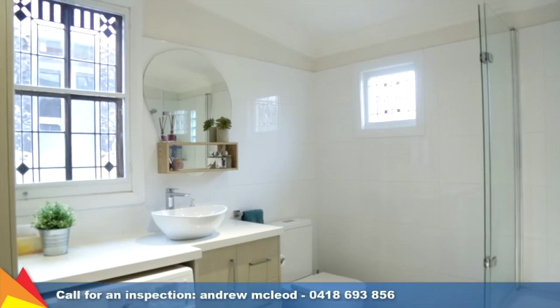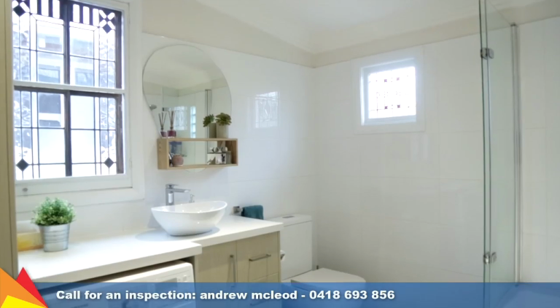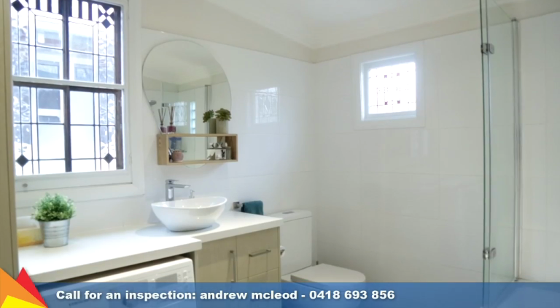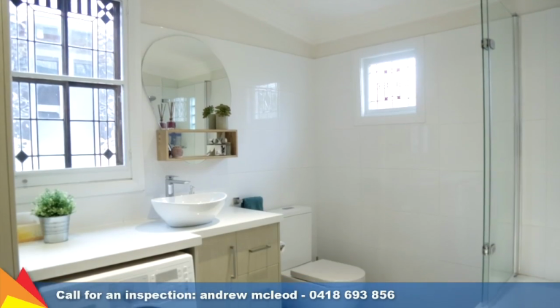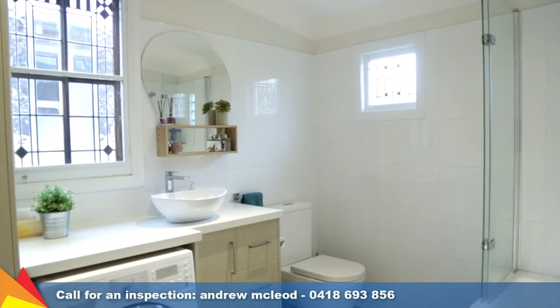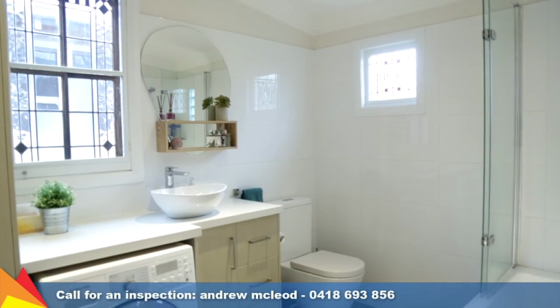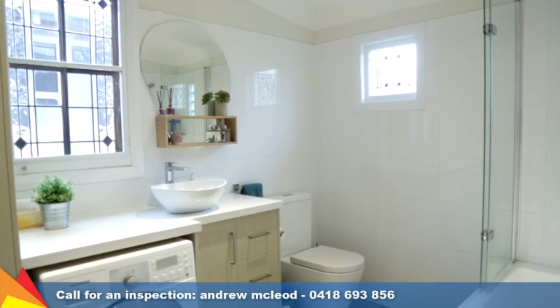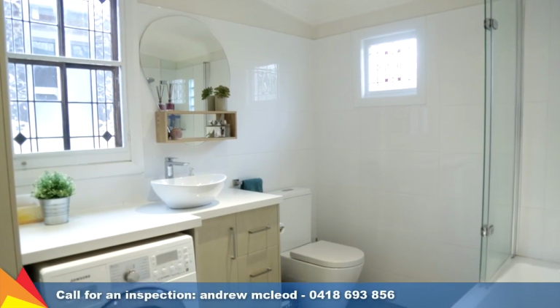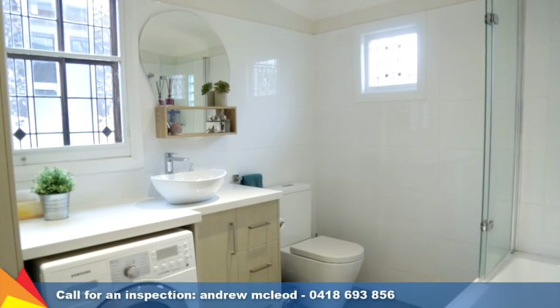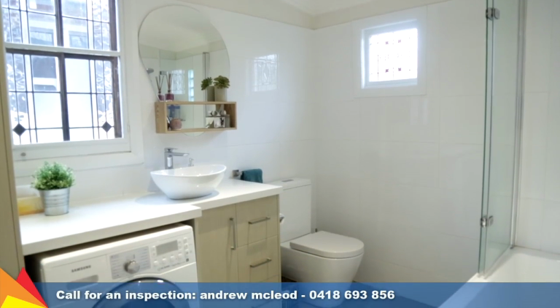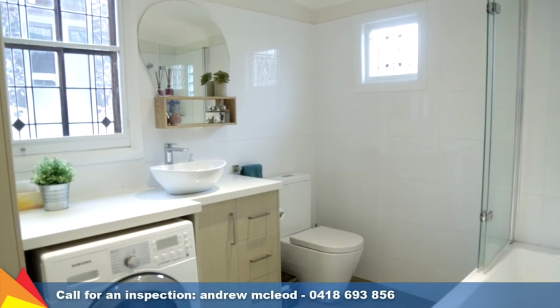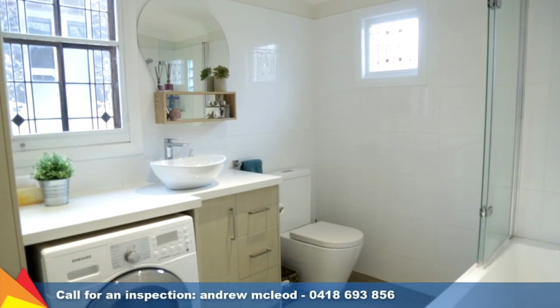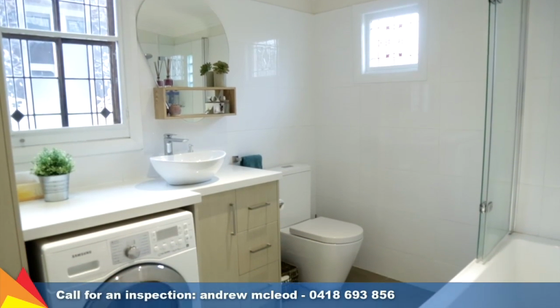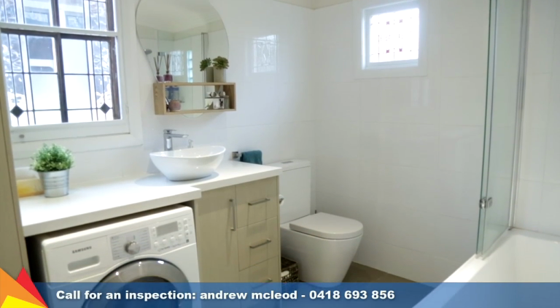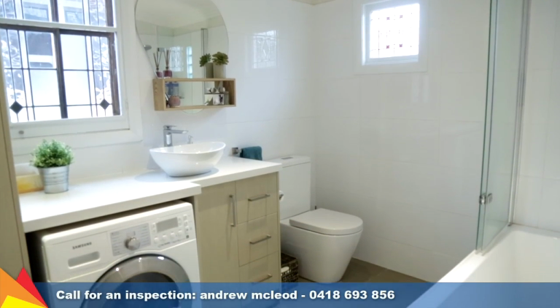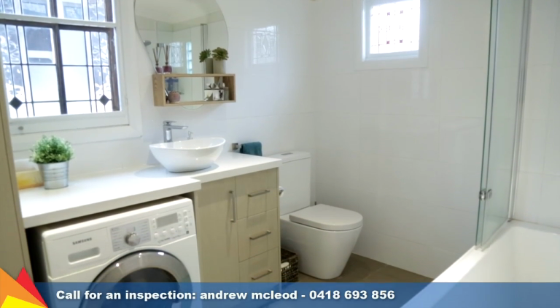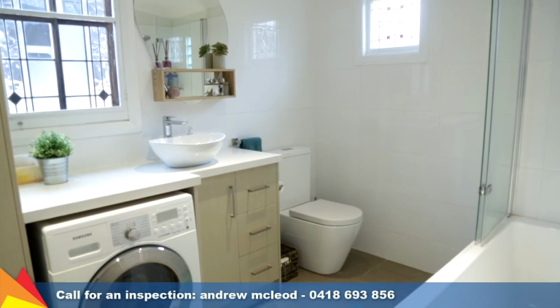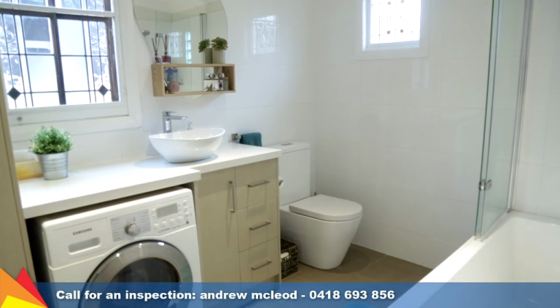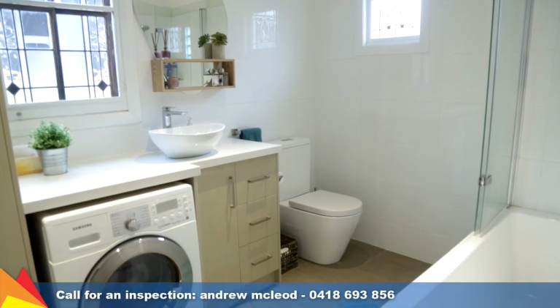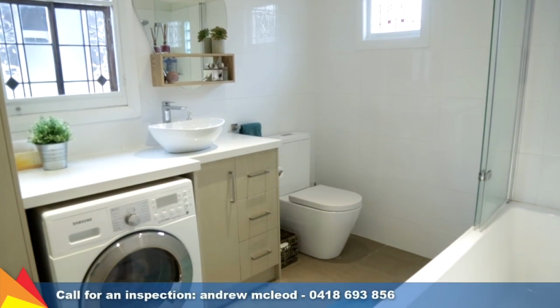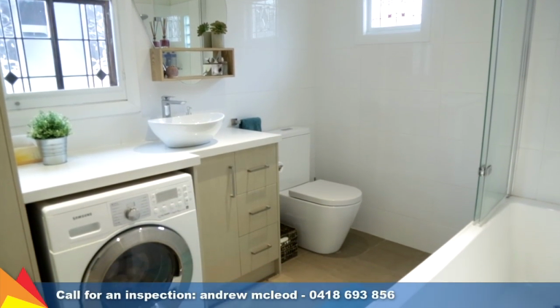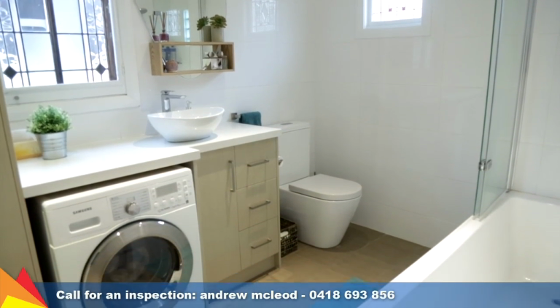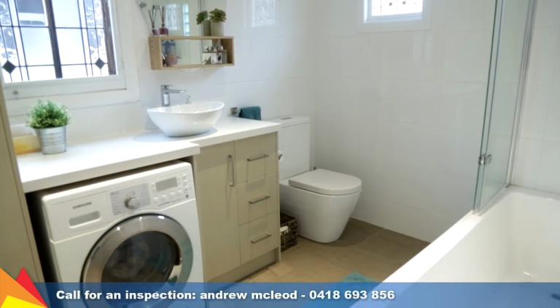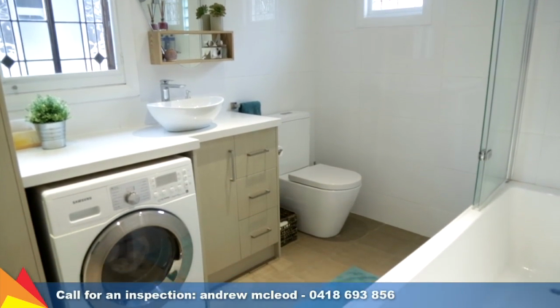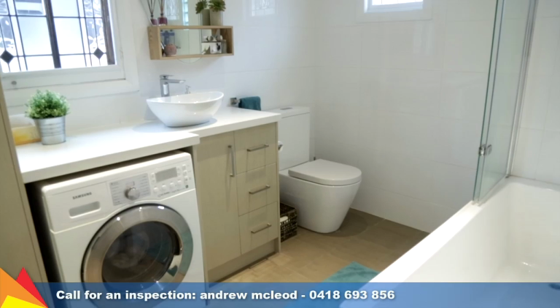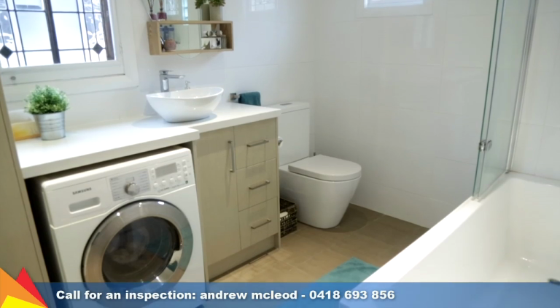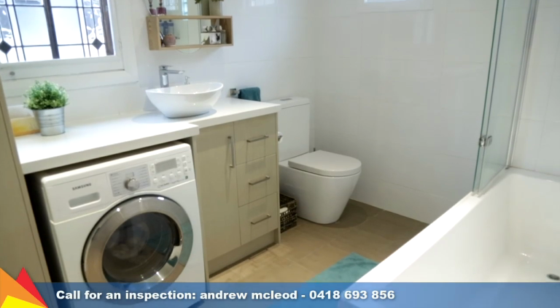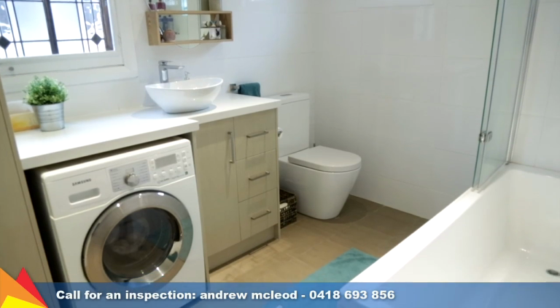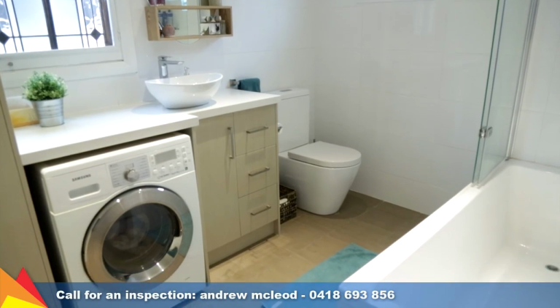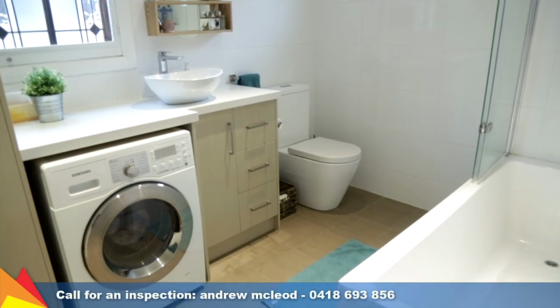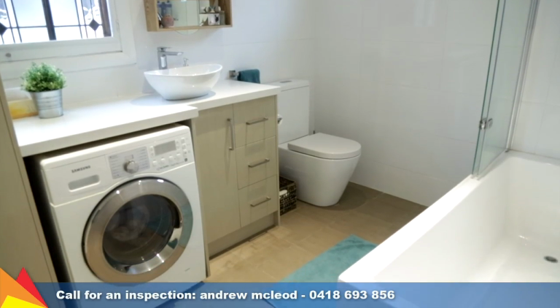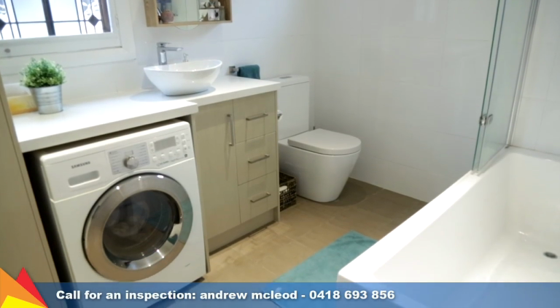There are two bathrooms, both renovated. The rear bathroom includes an integrated laundry.